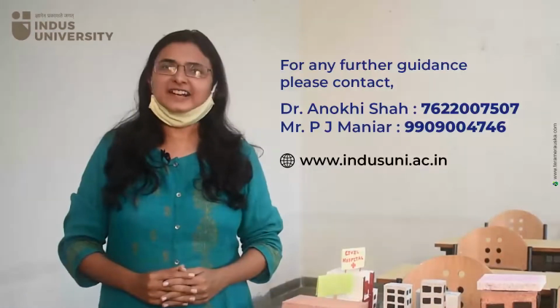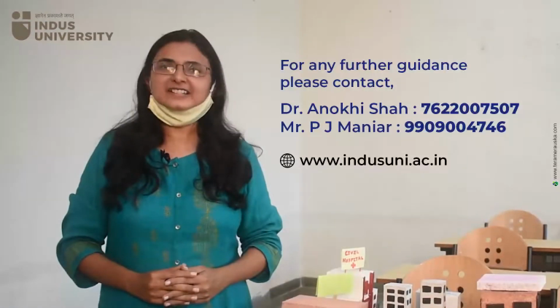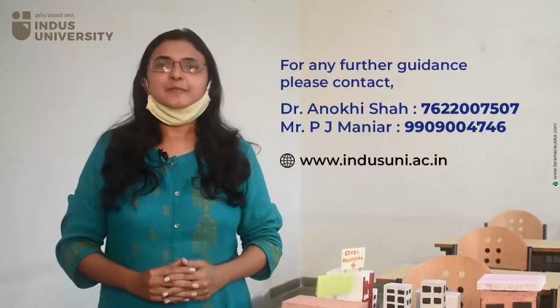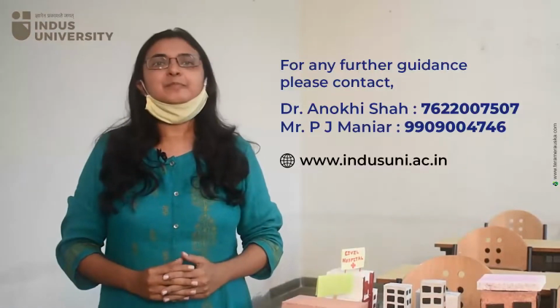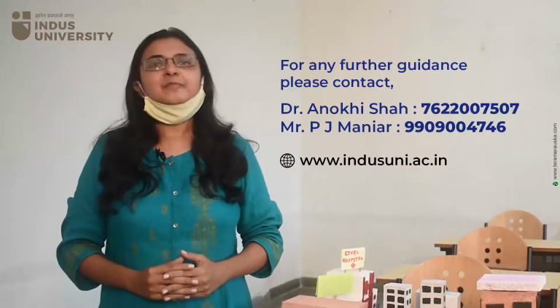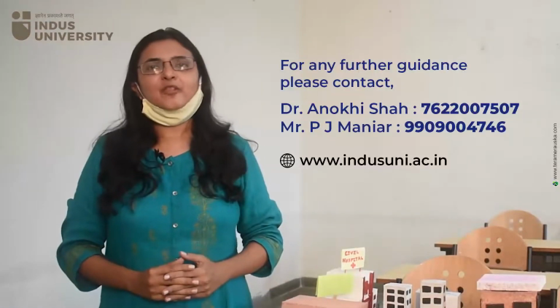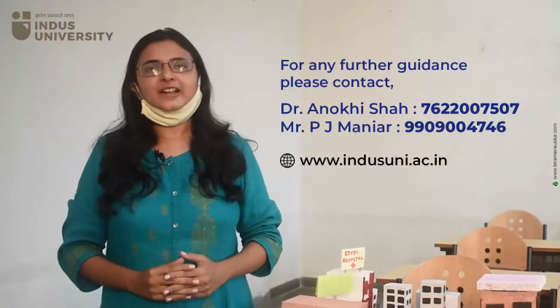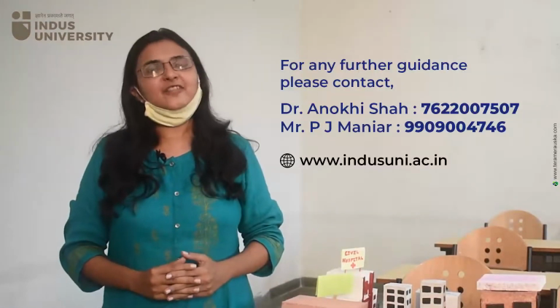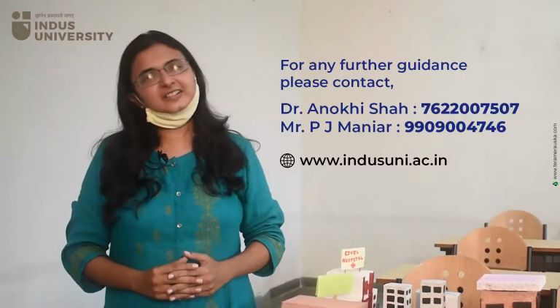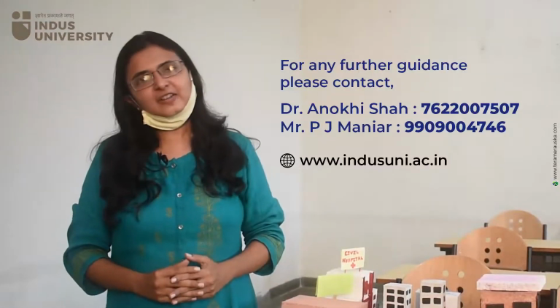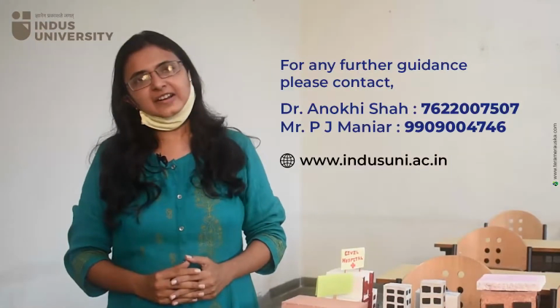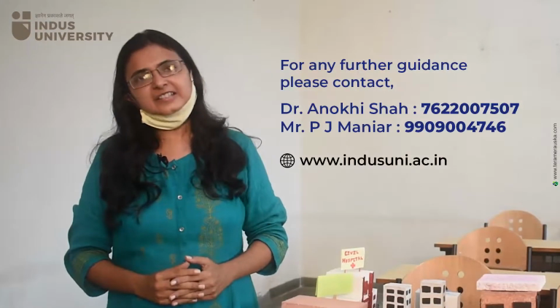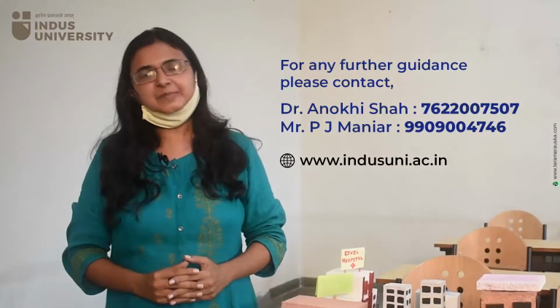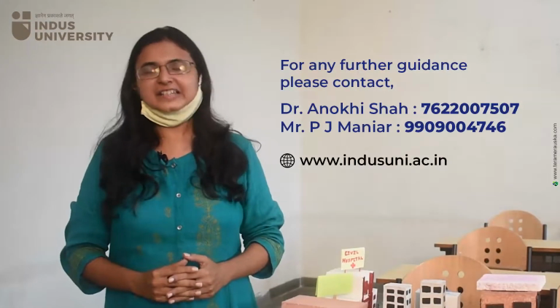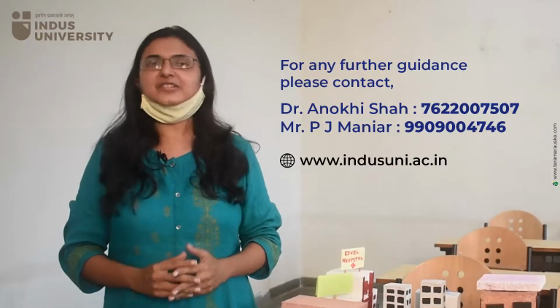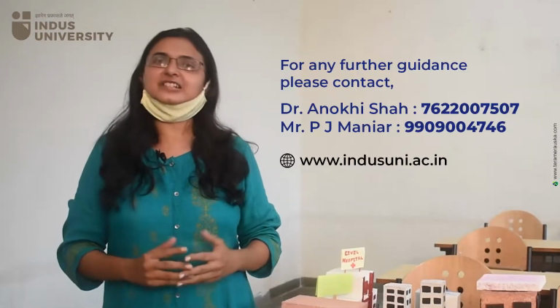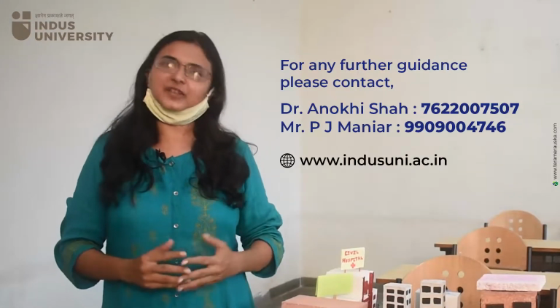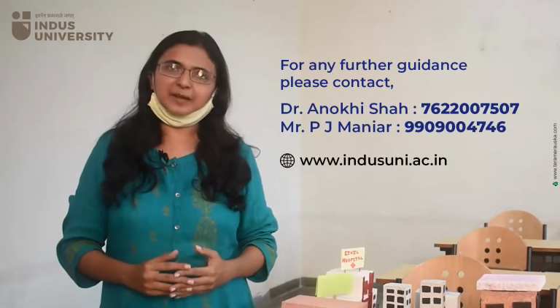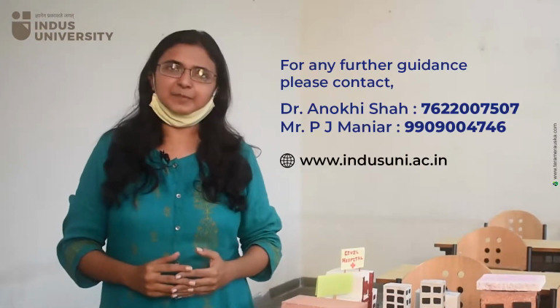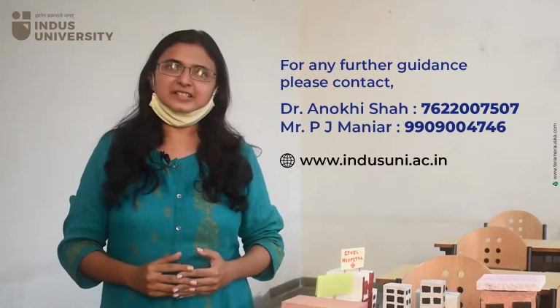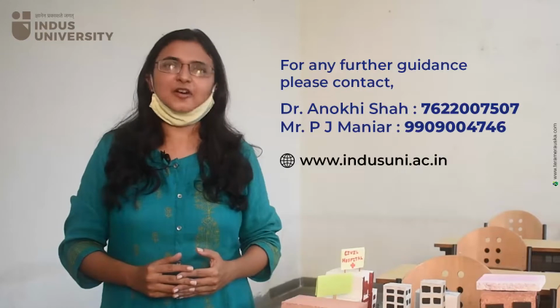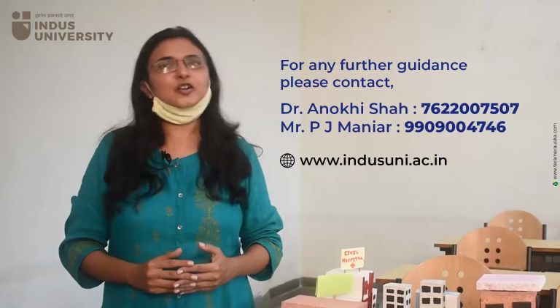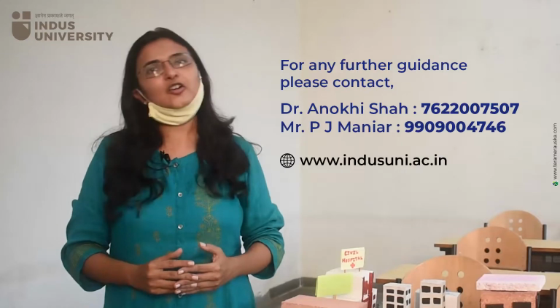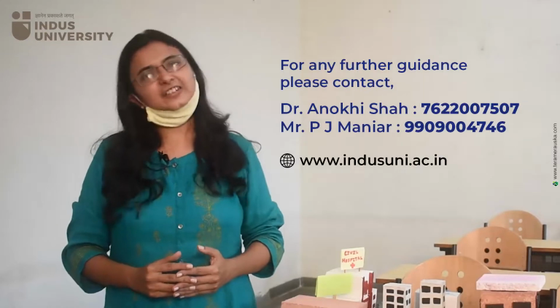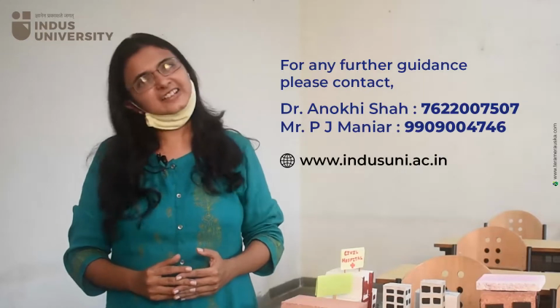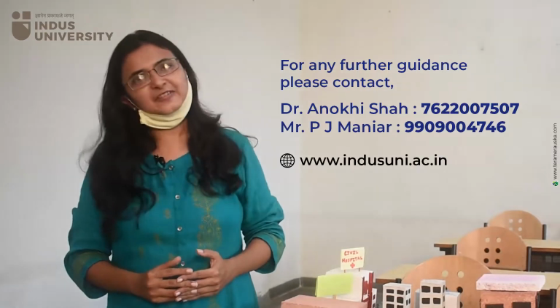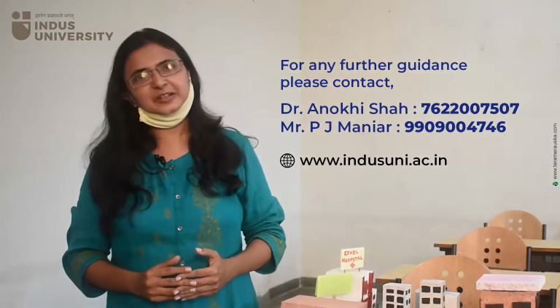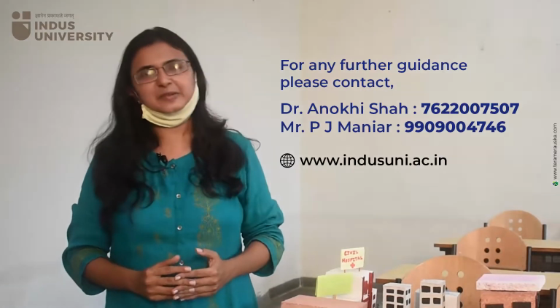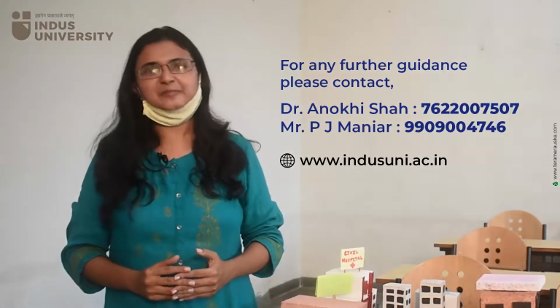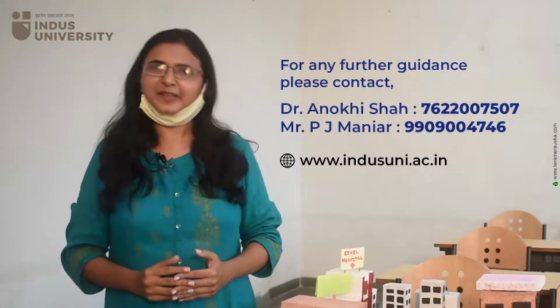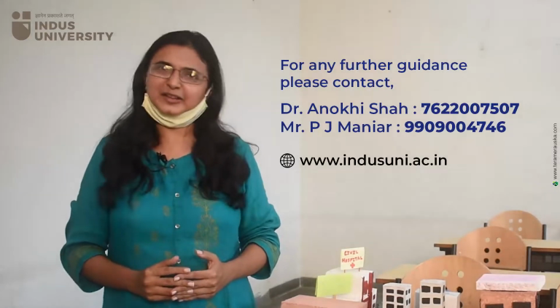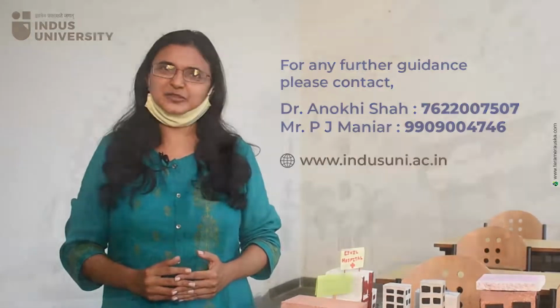Friends, for any further queries, please visit our campus or call on the given number. Thank you.